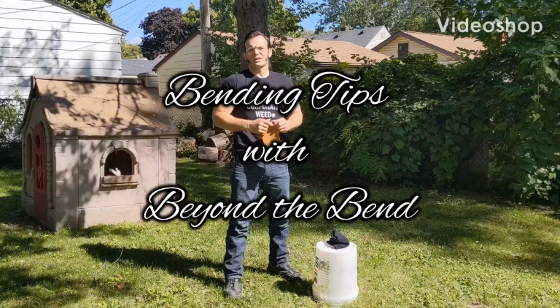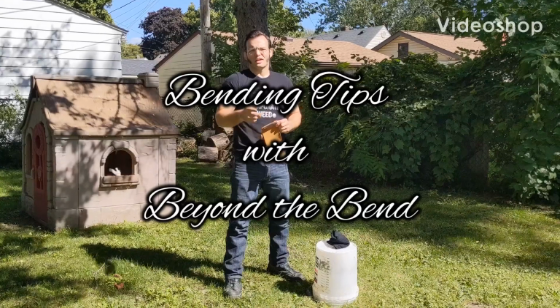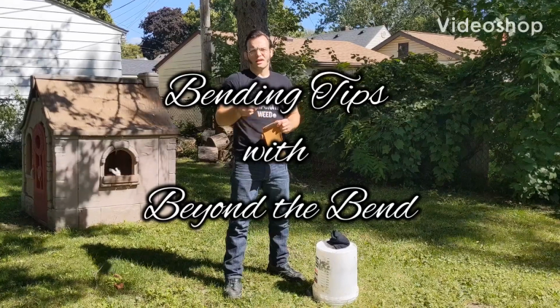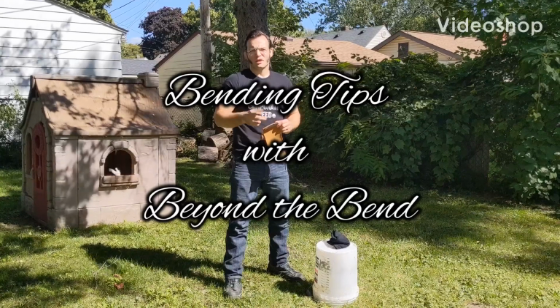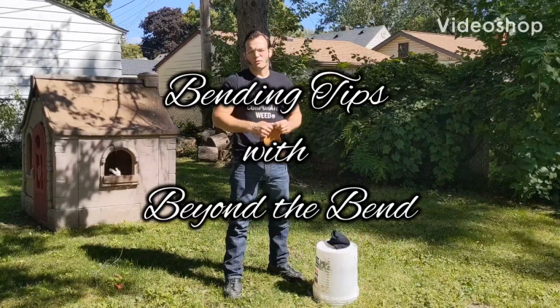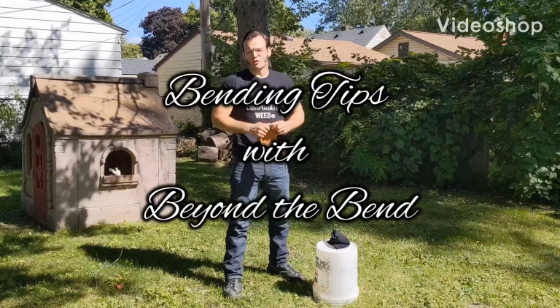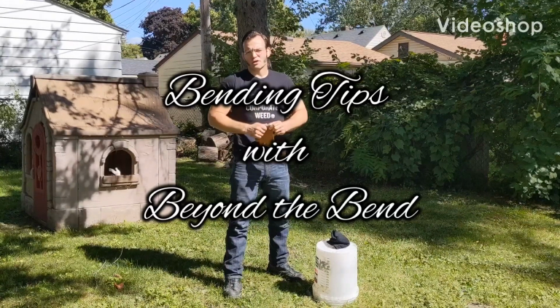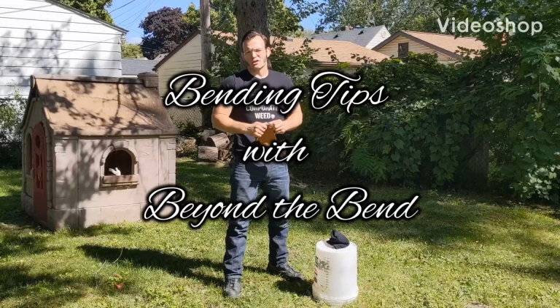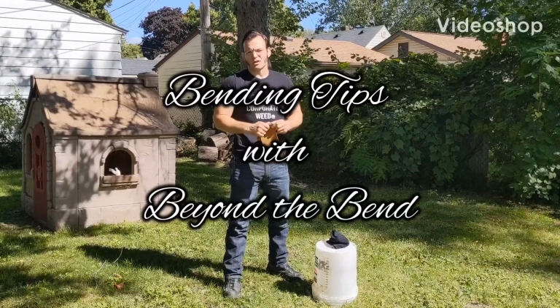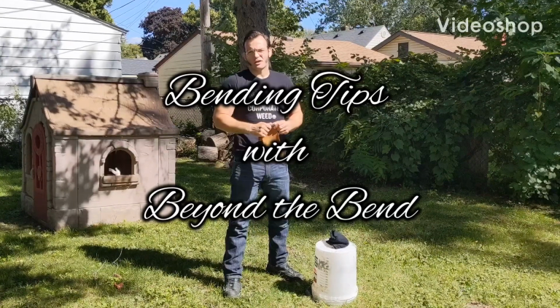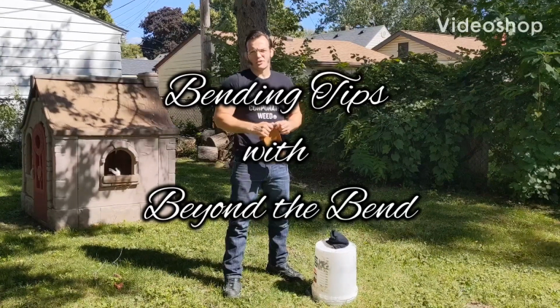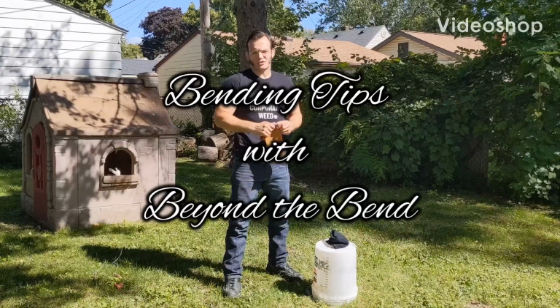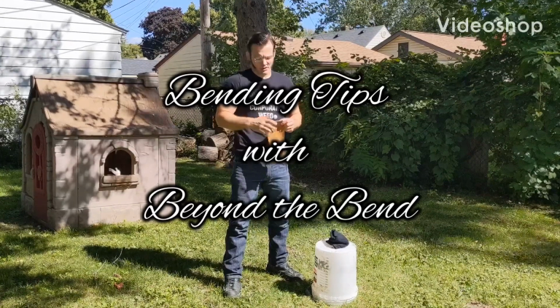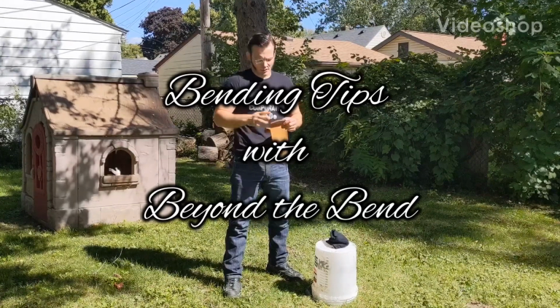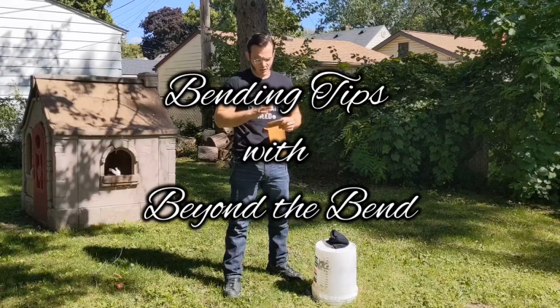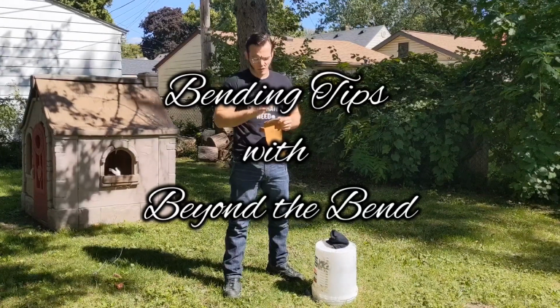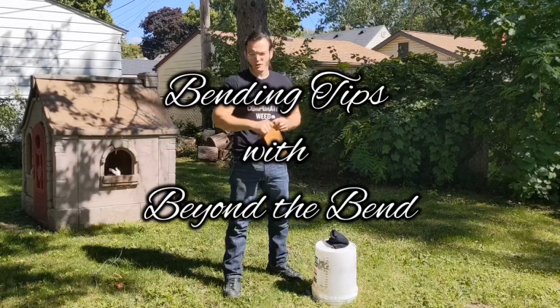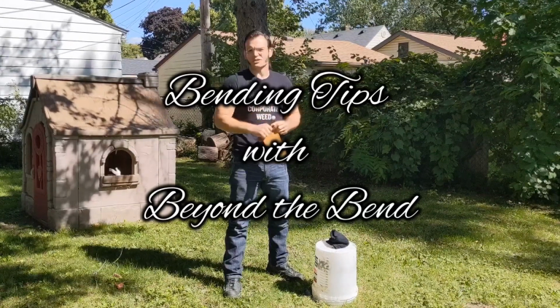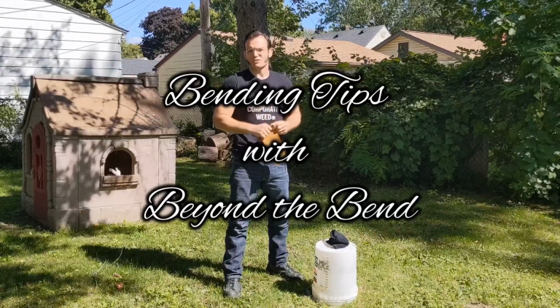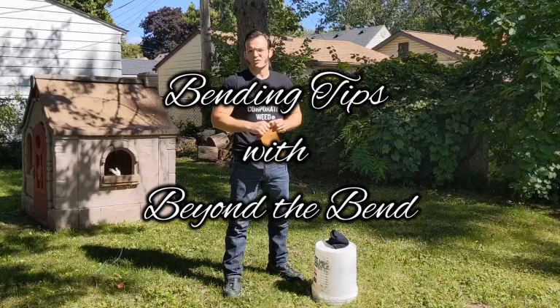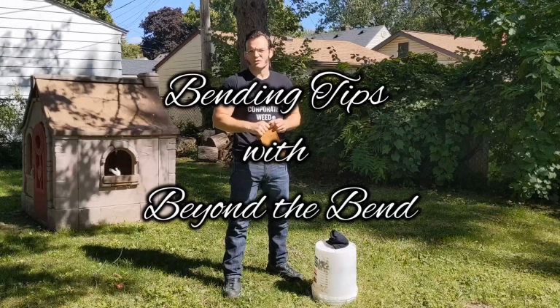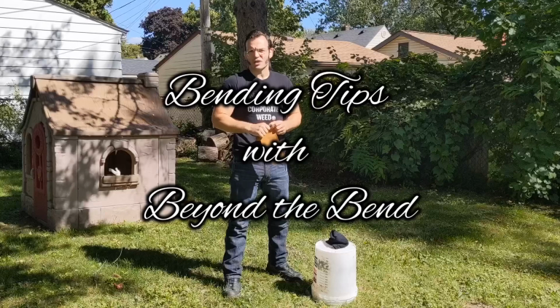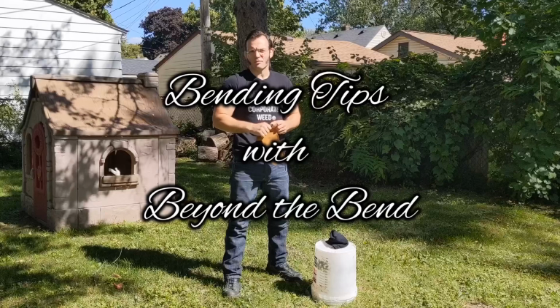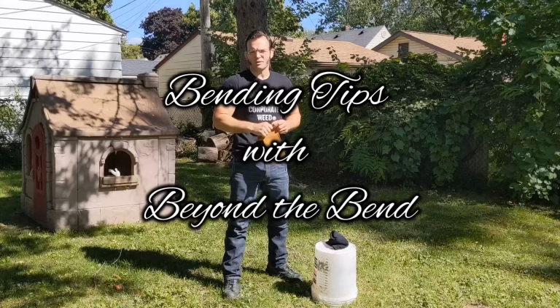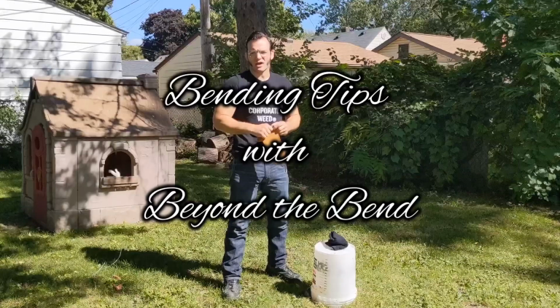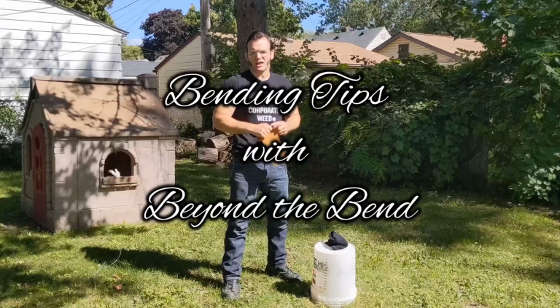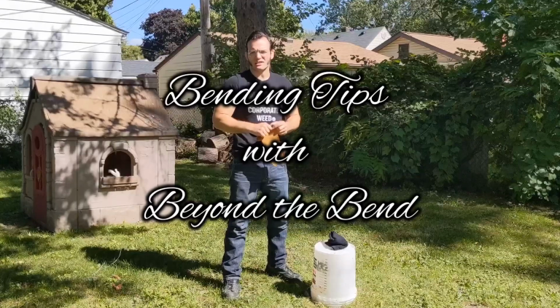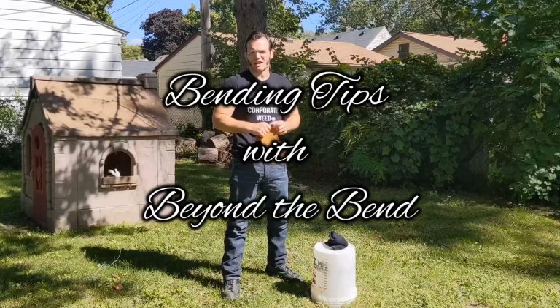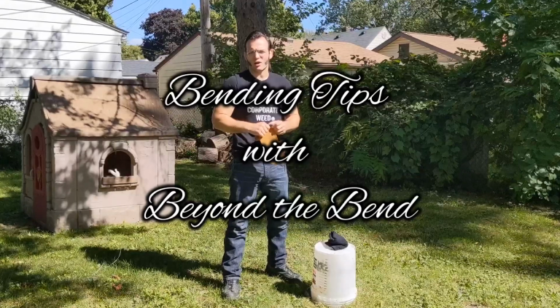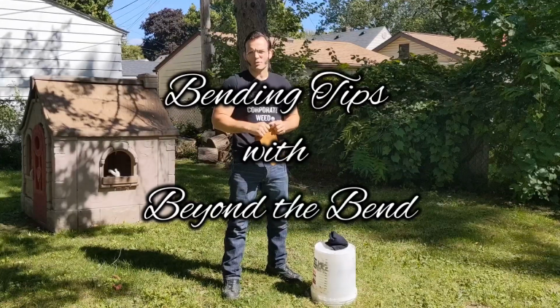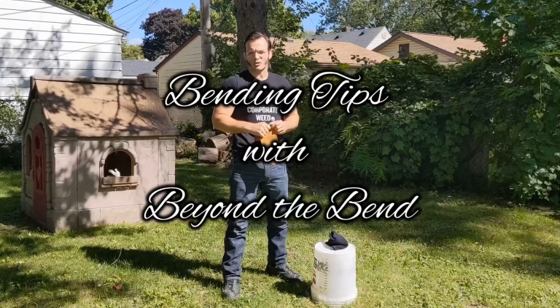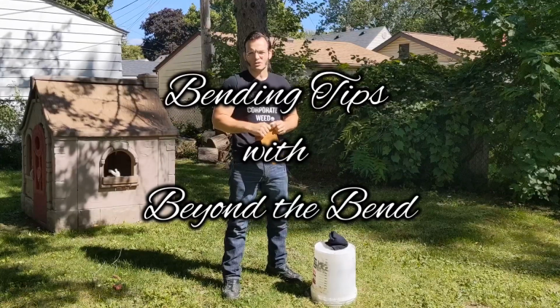Hey guys, Amir Bayur here. I'm going to show you three quick tips for the Beyond the Bend podcast on how to open a horseshoe.